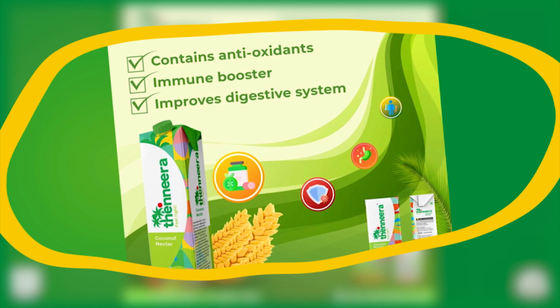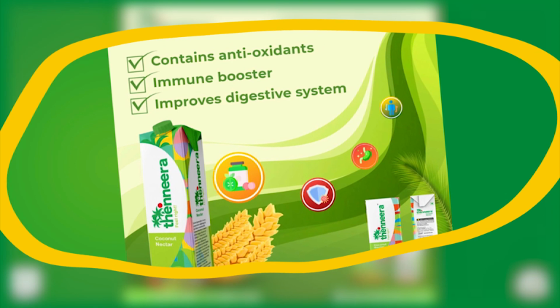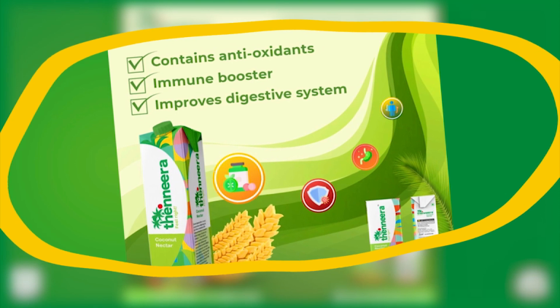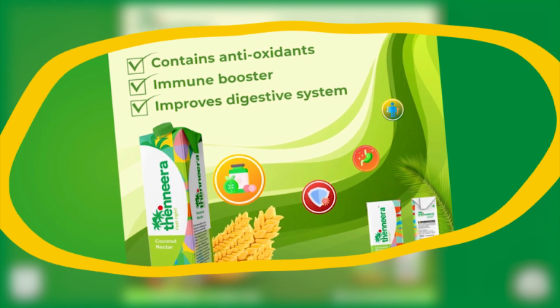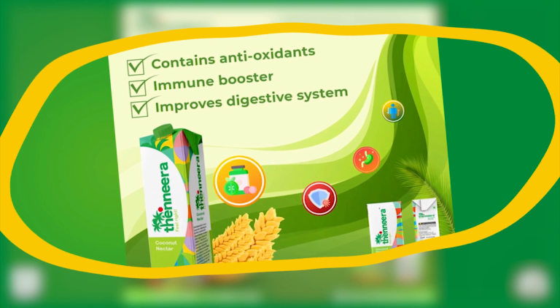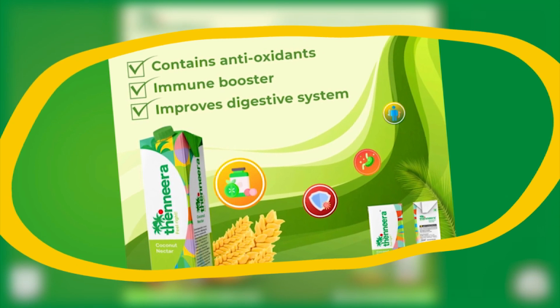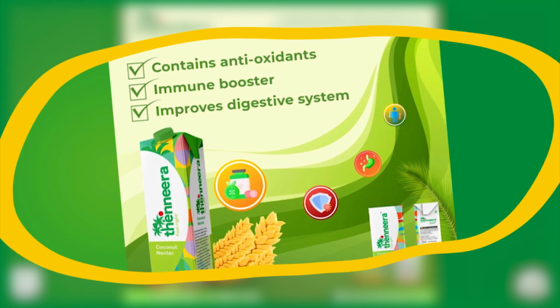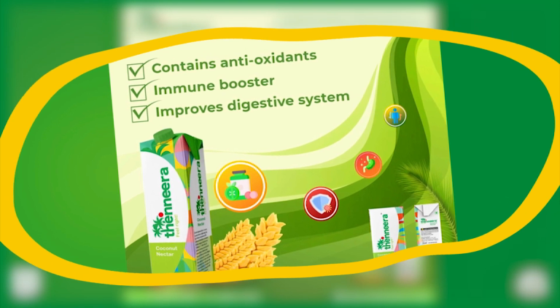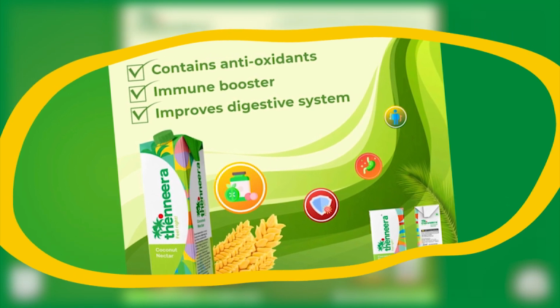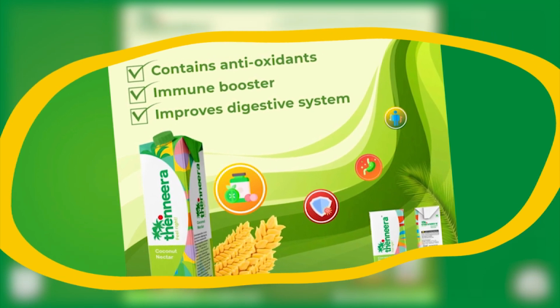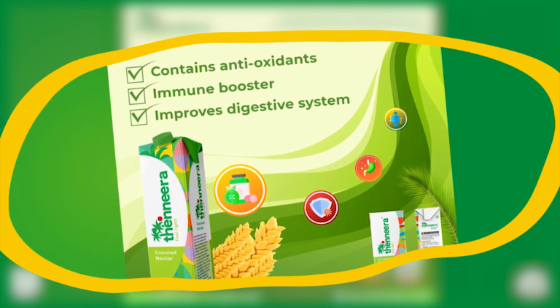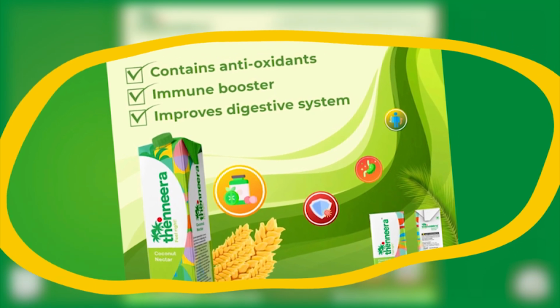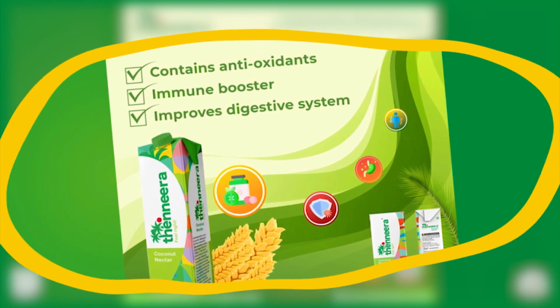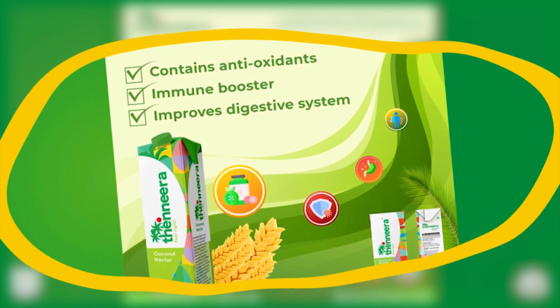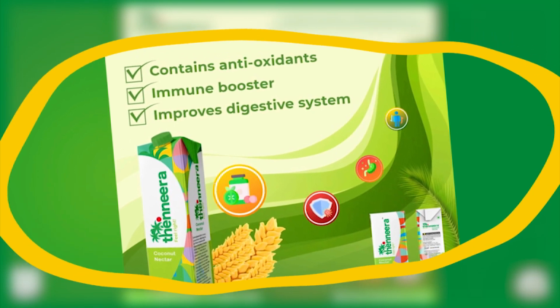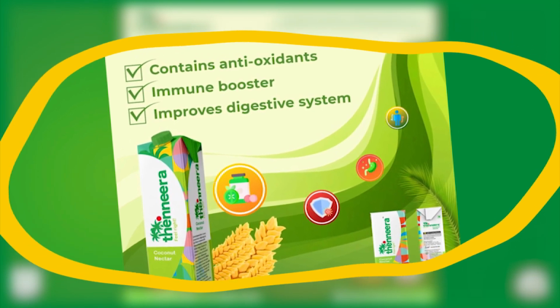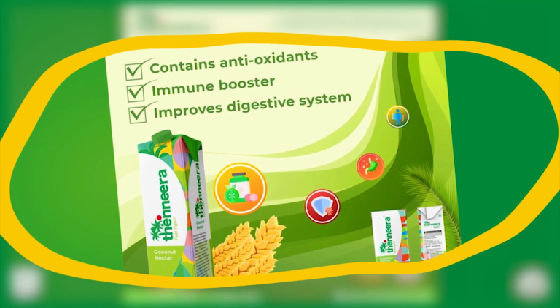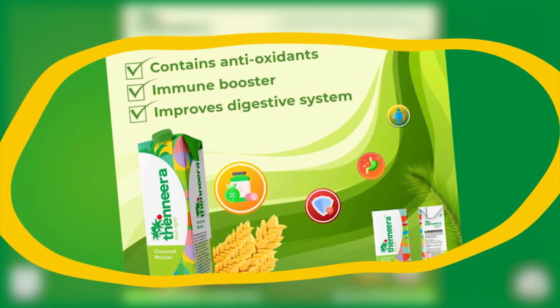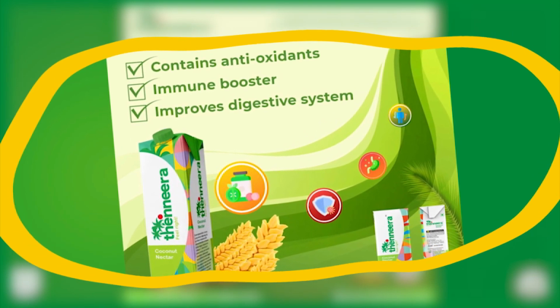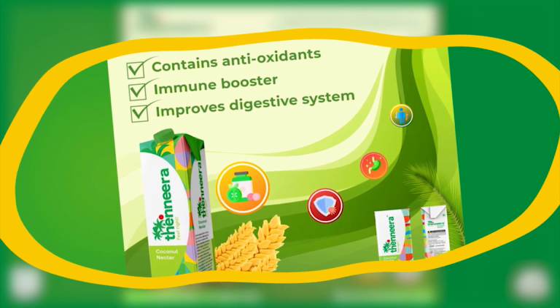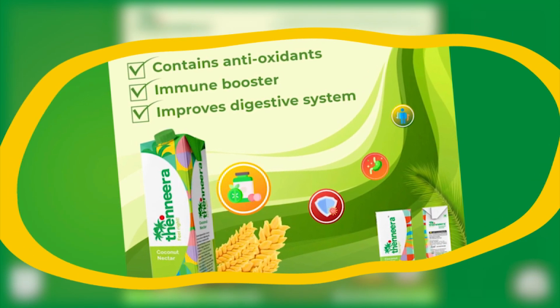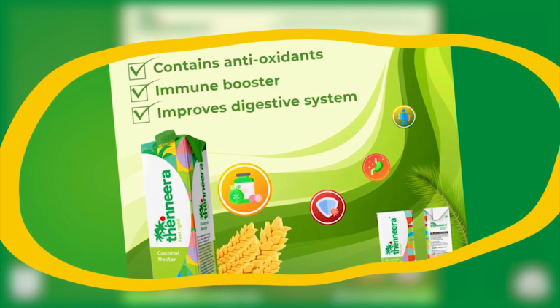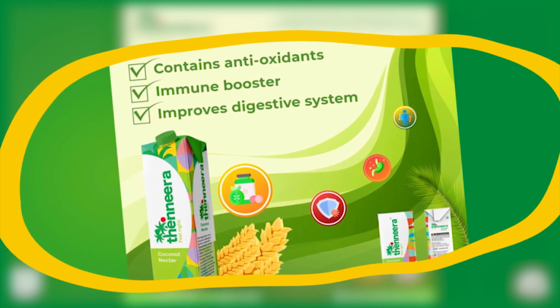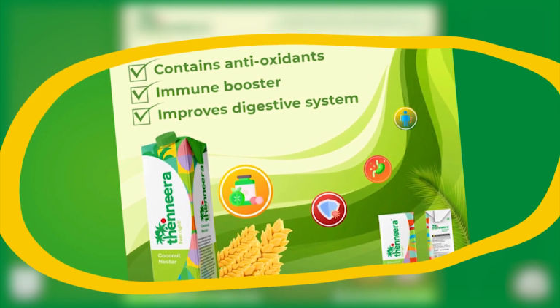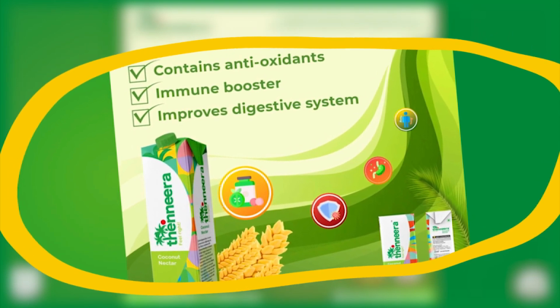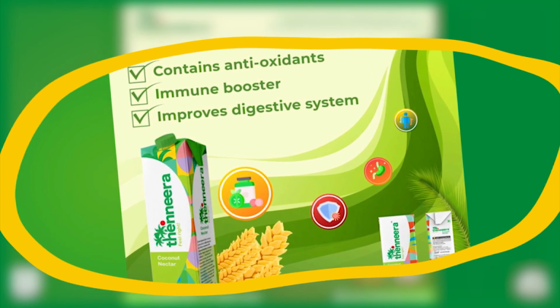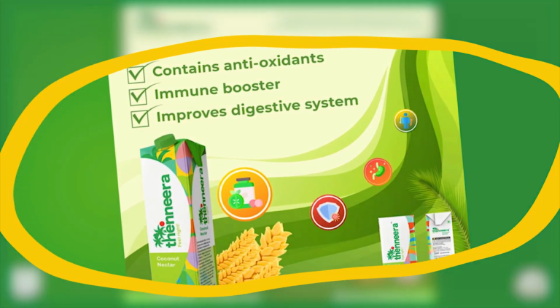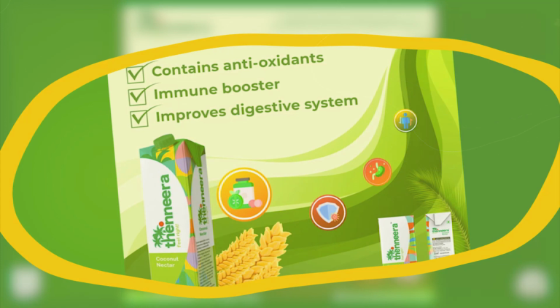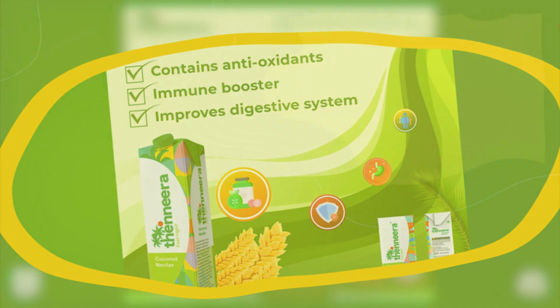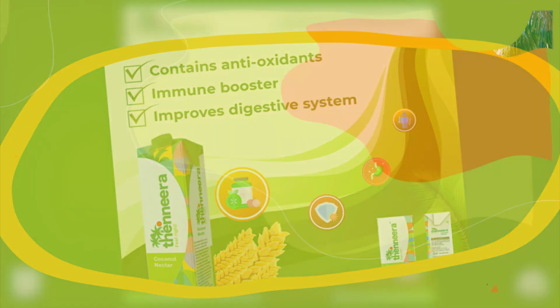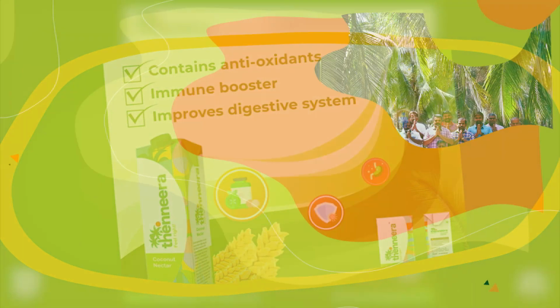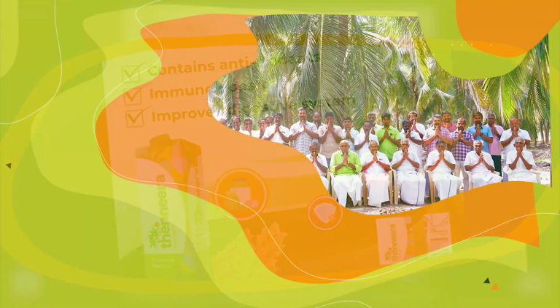Coming to the sap, it has a low glycemic index, which means our product is diabetic friendly.